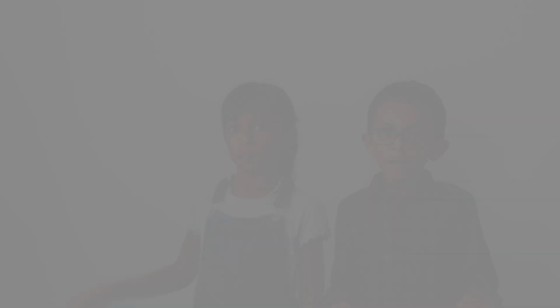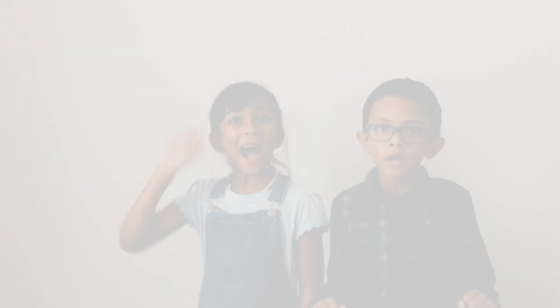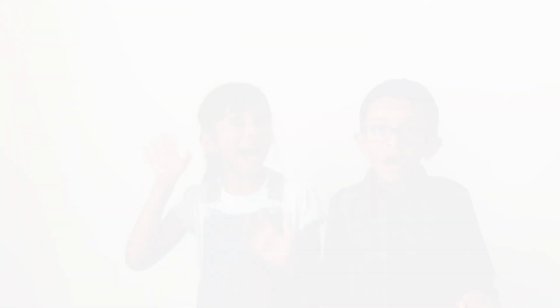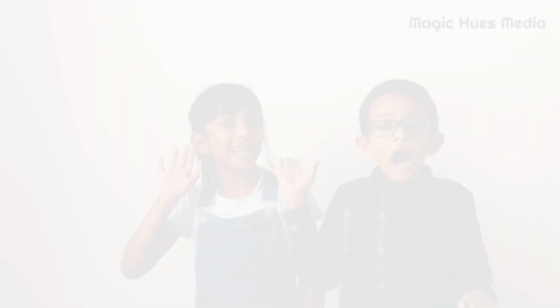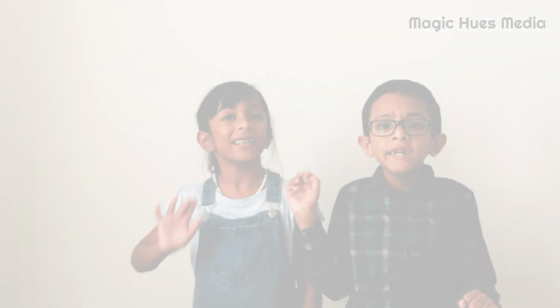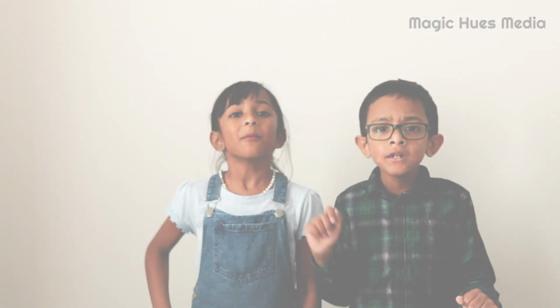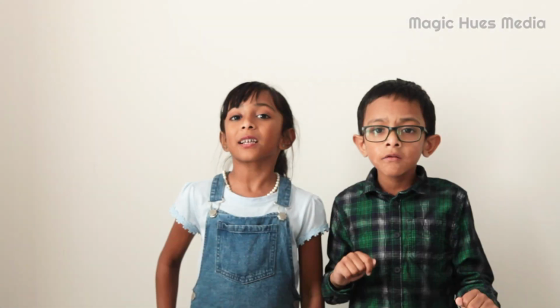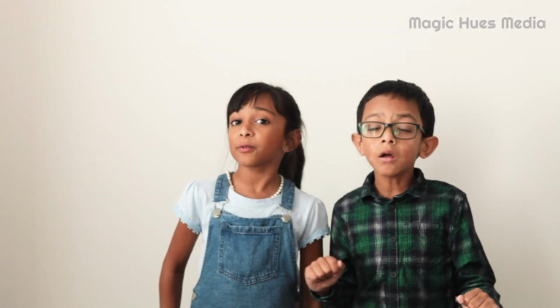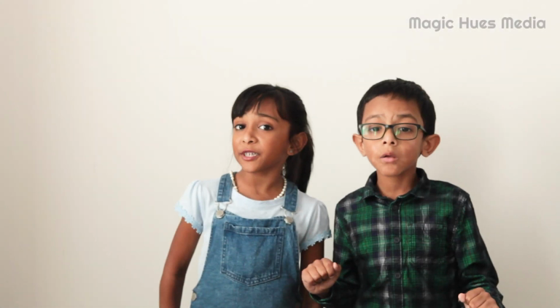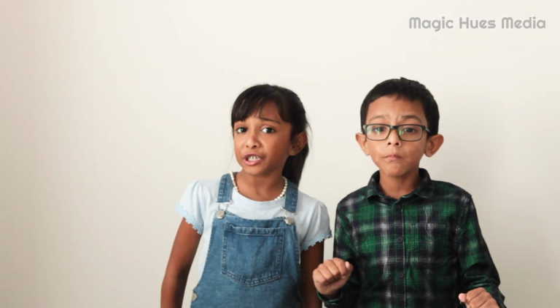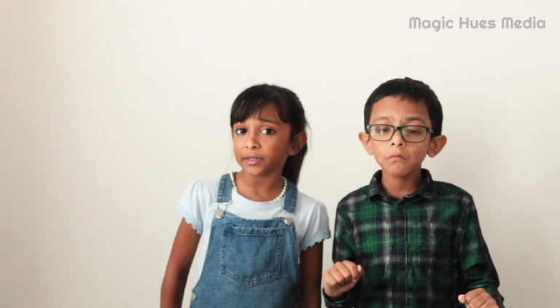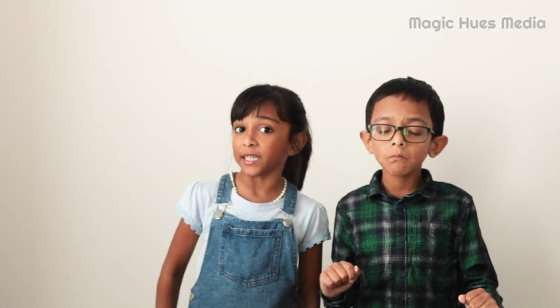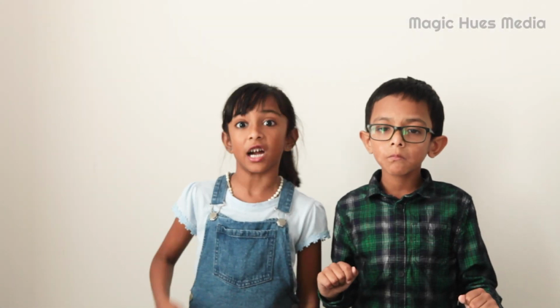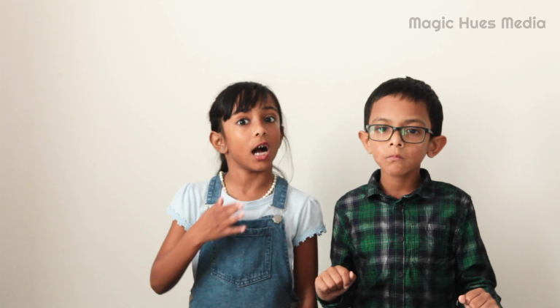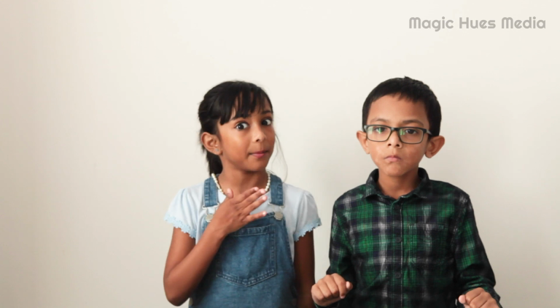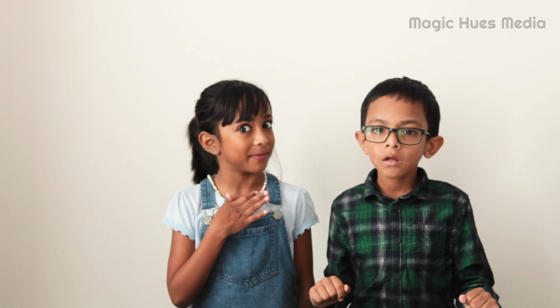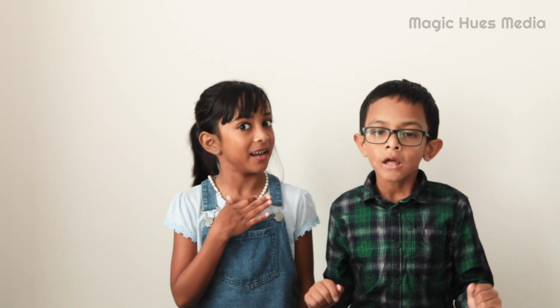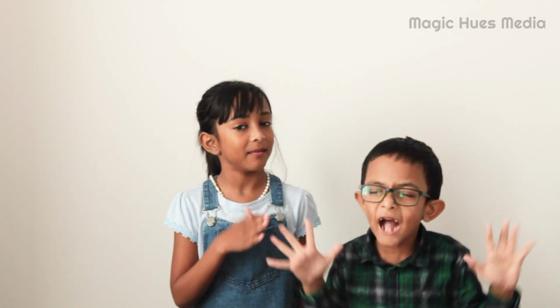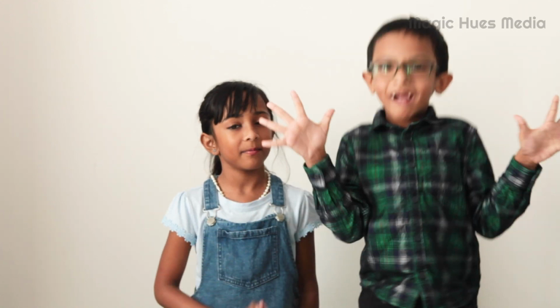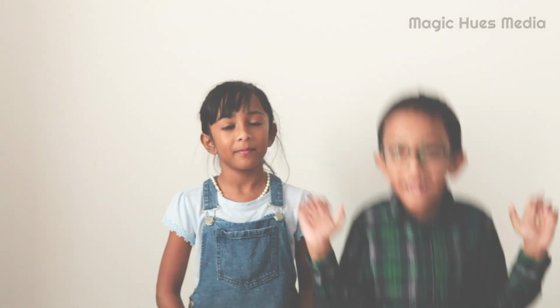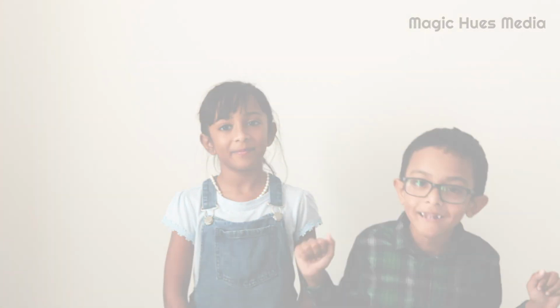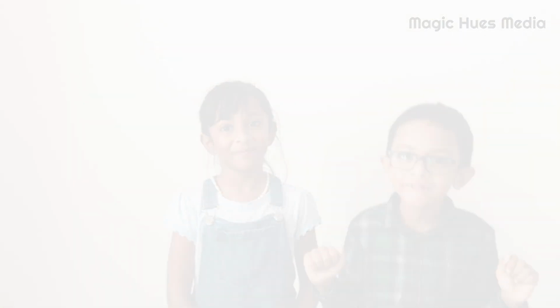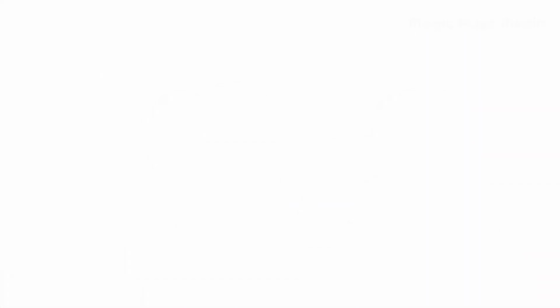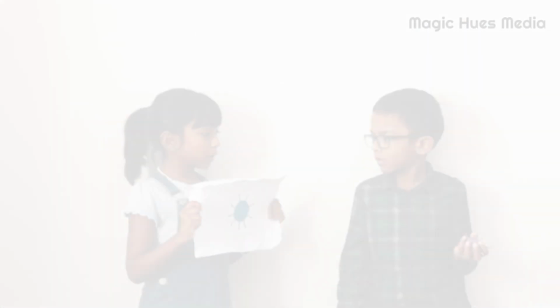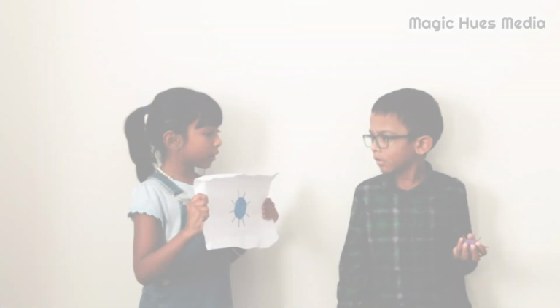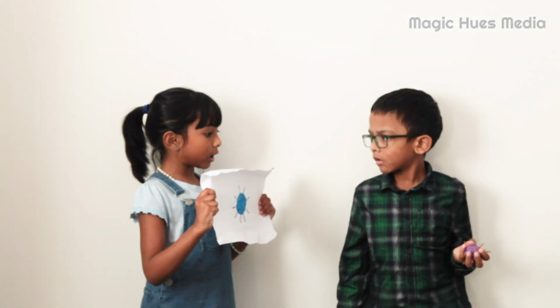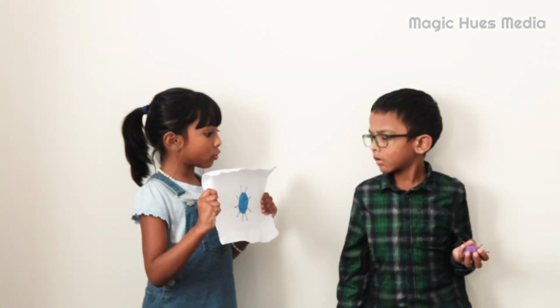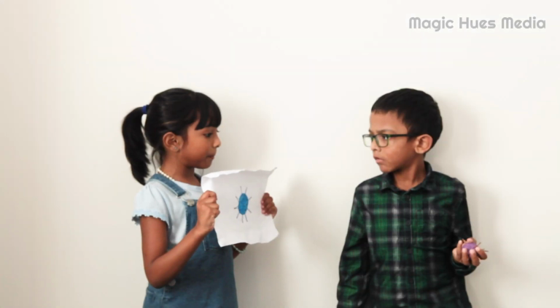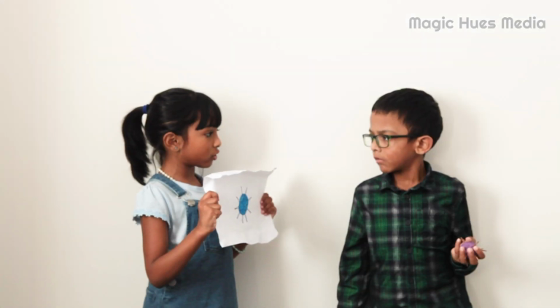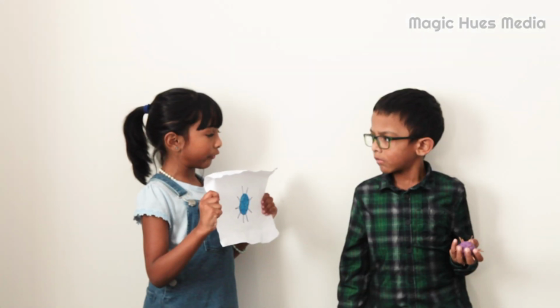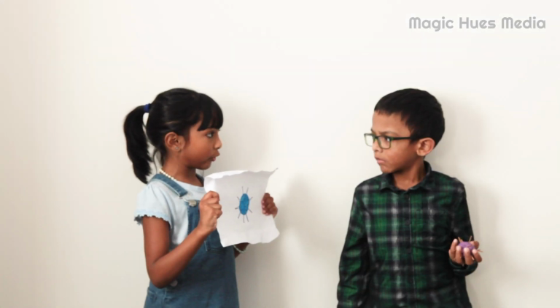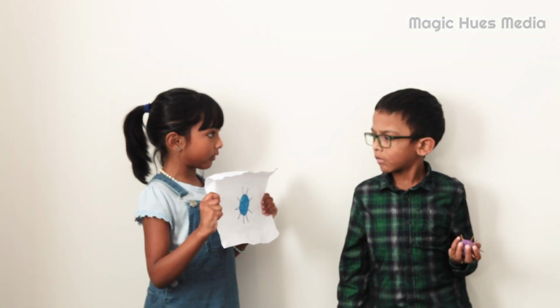Hi, welcome to Magicus Media. I'm Abigail. I don't know this! Jo, look, I draw a picture of coronavirus.